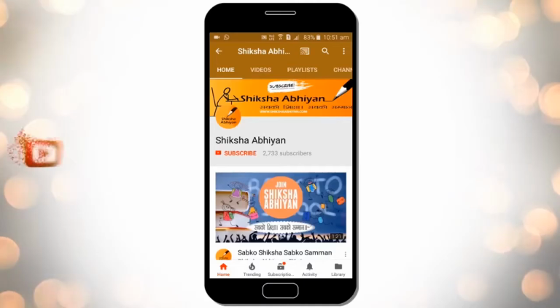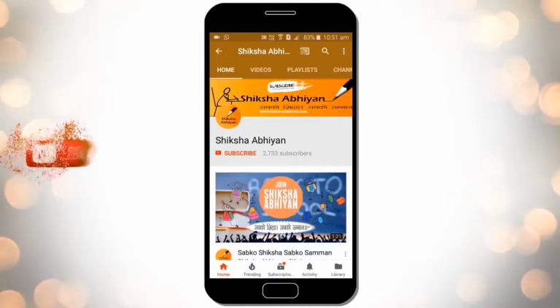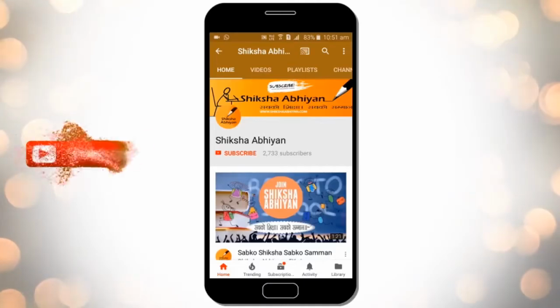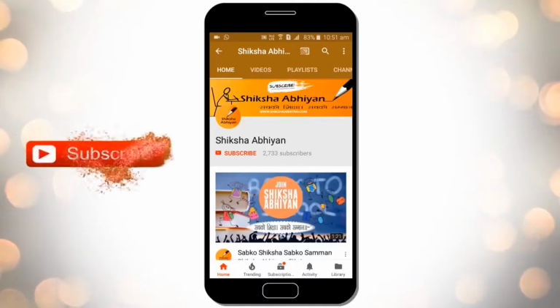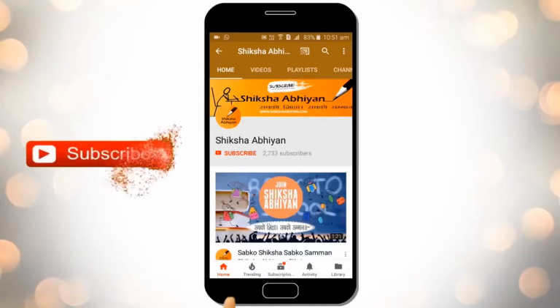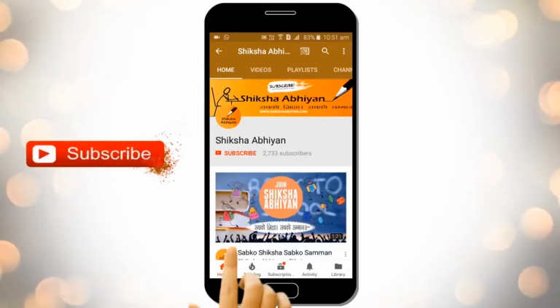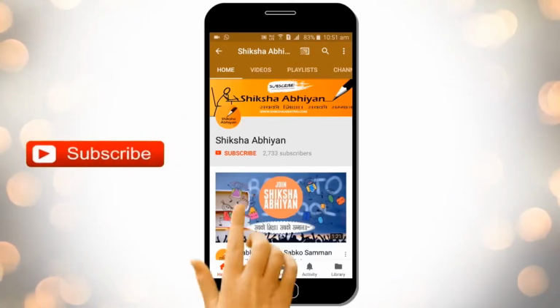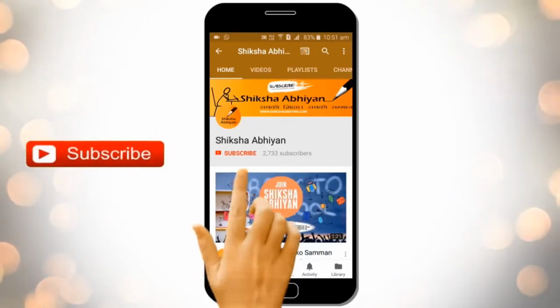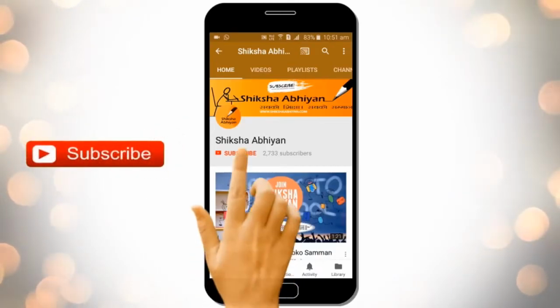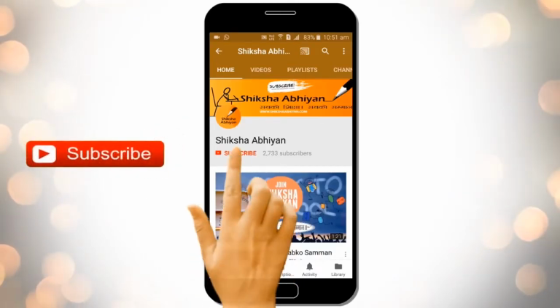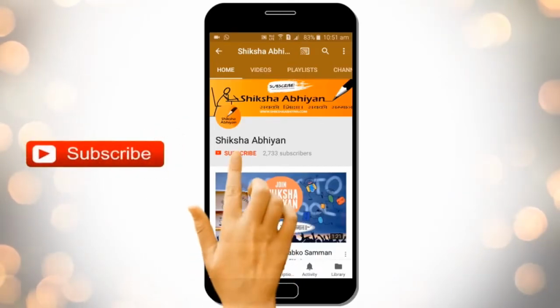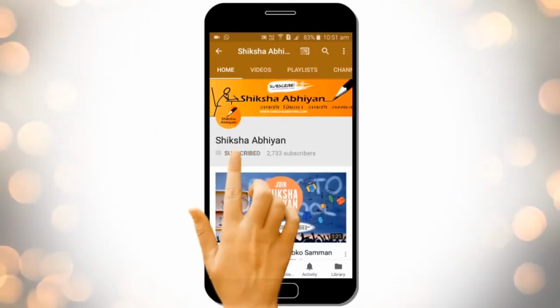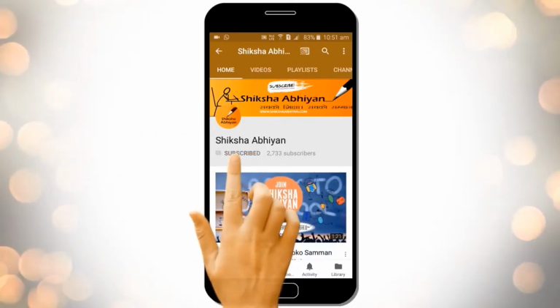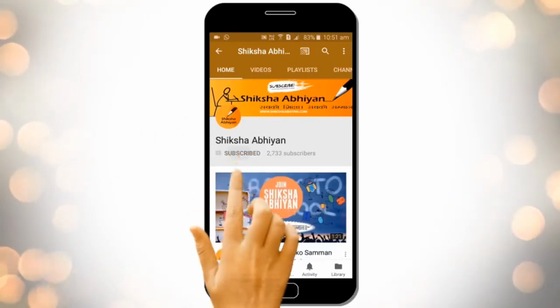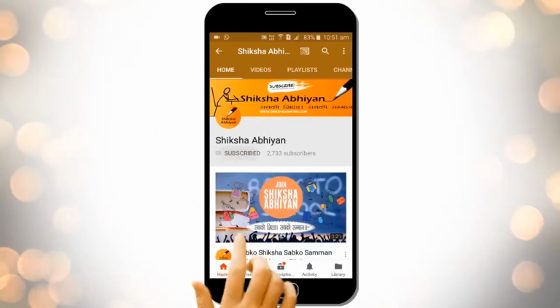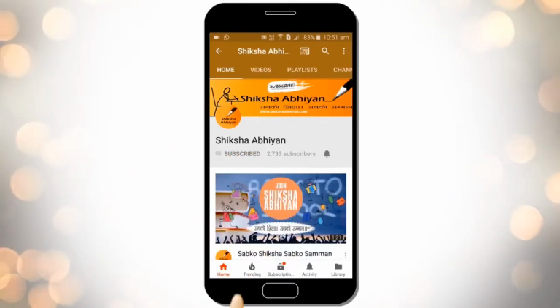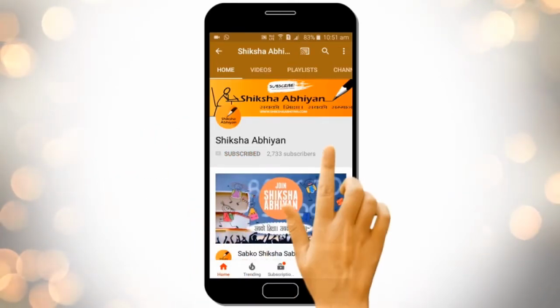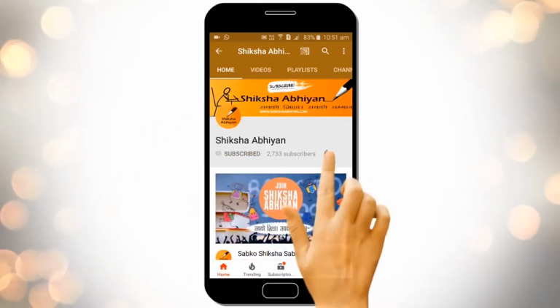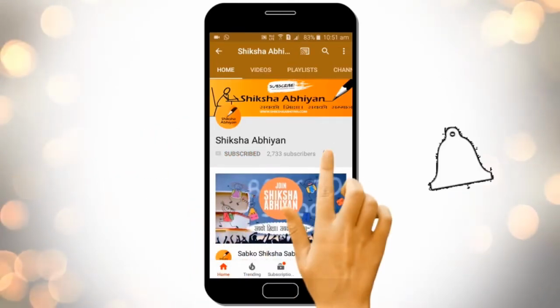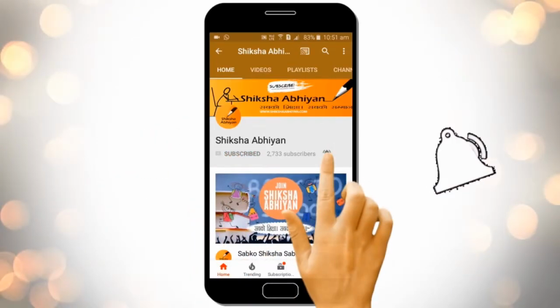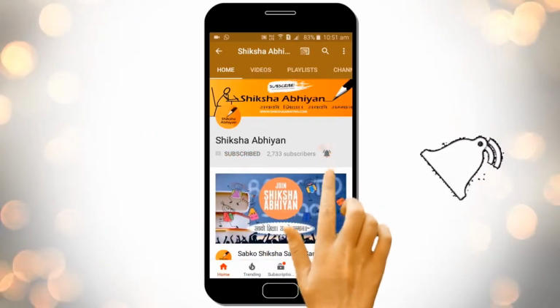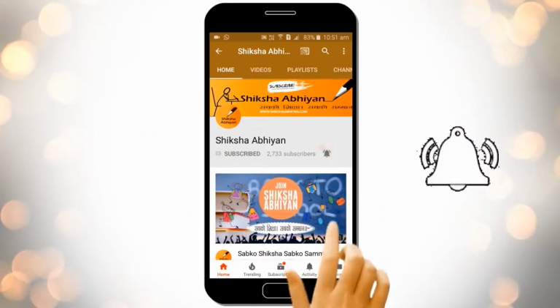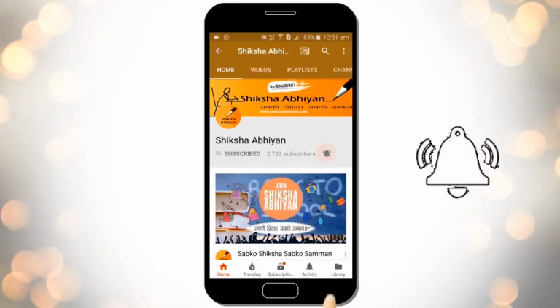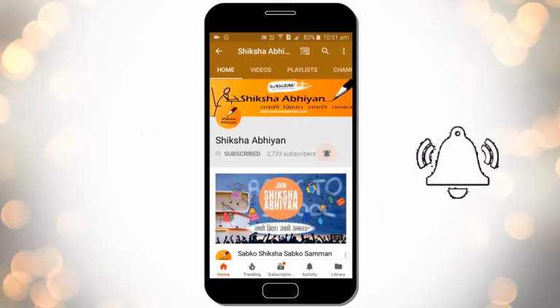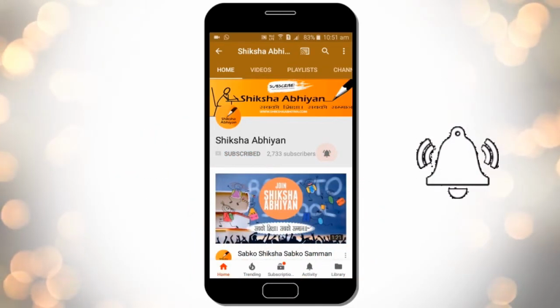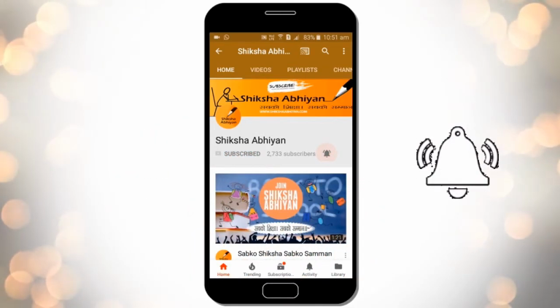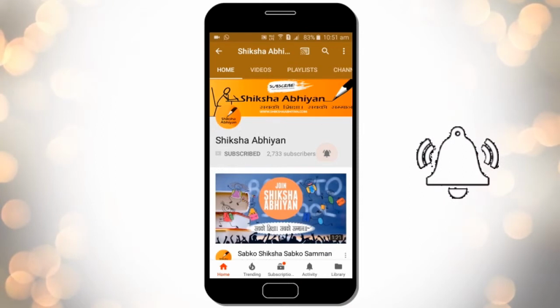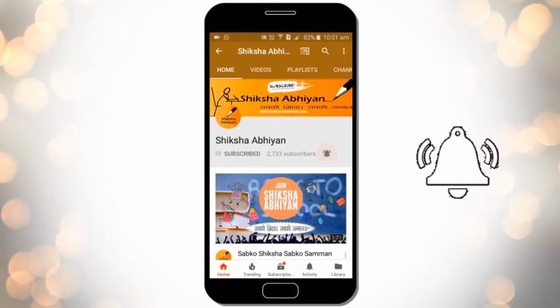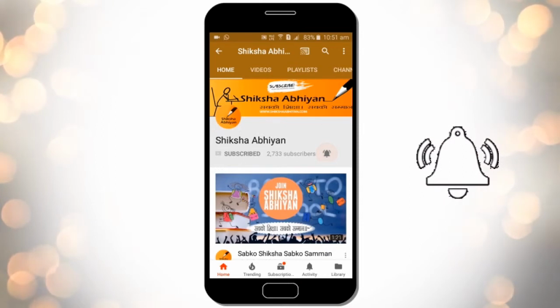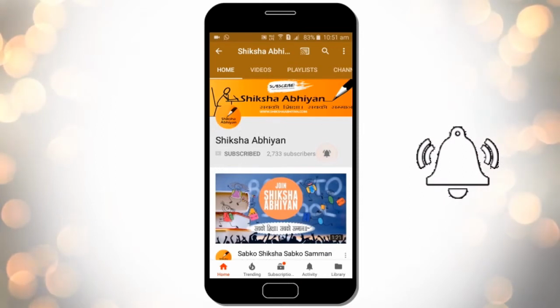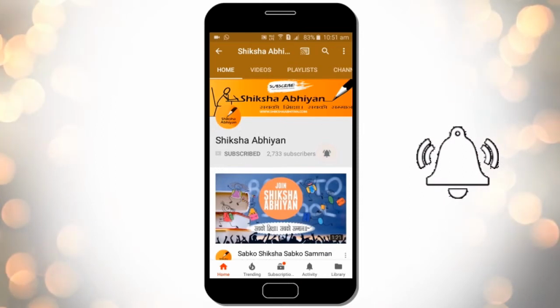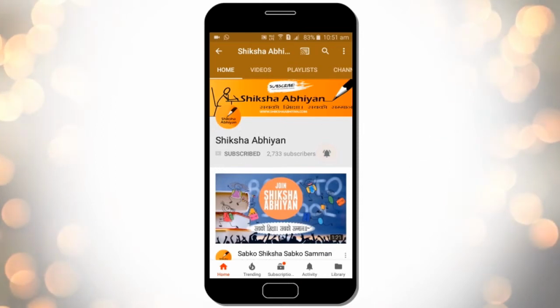Subscribe to our channel by clicking the subscribe button, click the bell button, and enjoy the latest uploads from our channel.